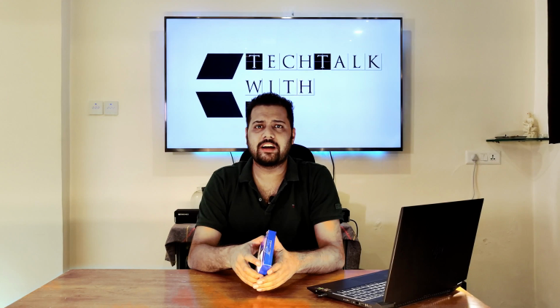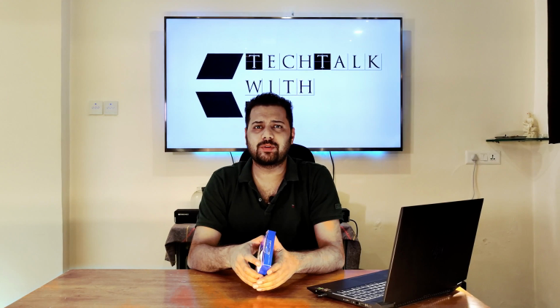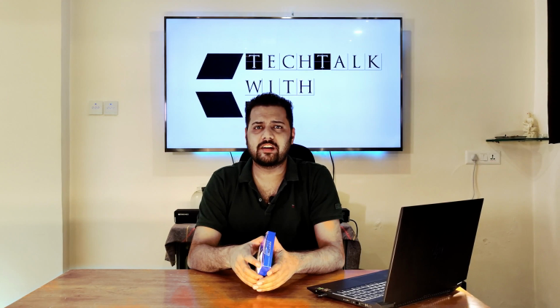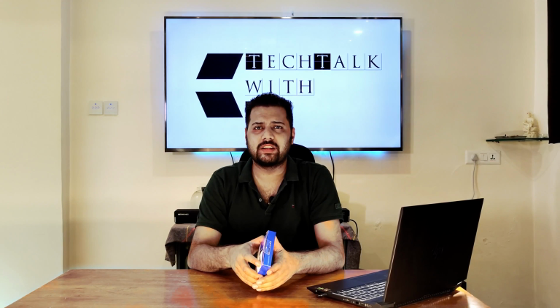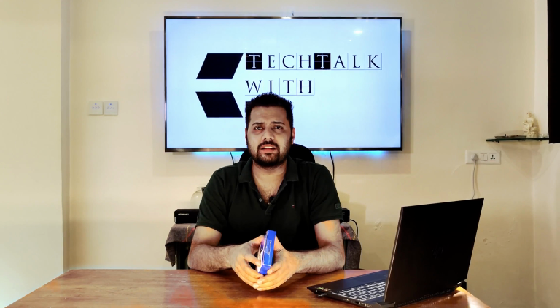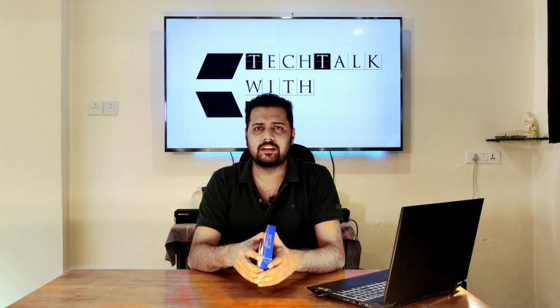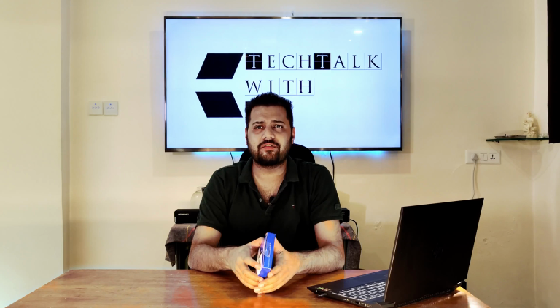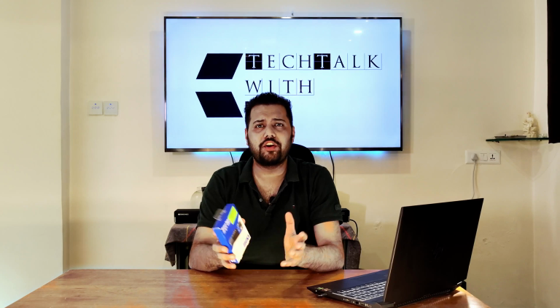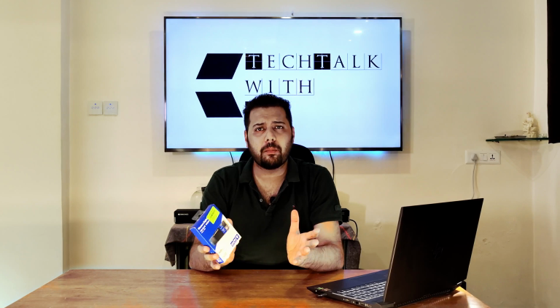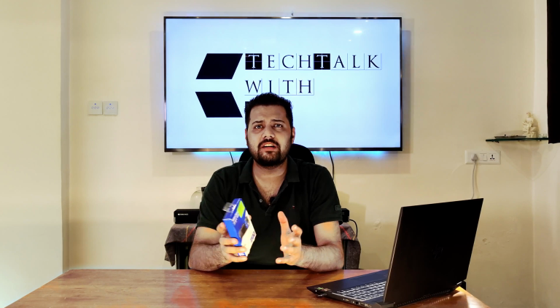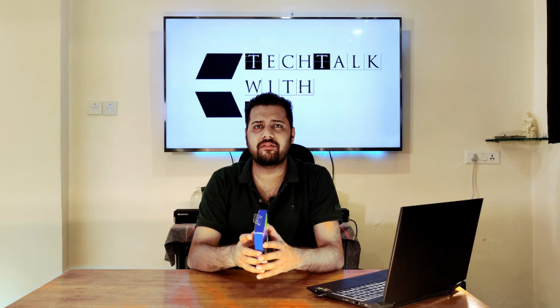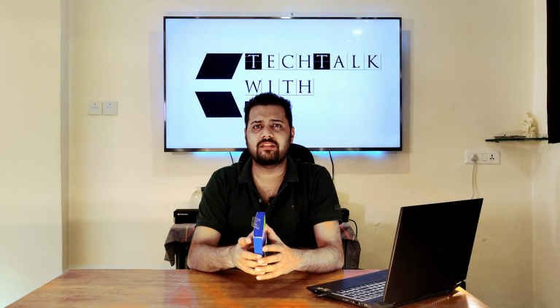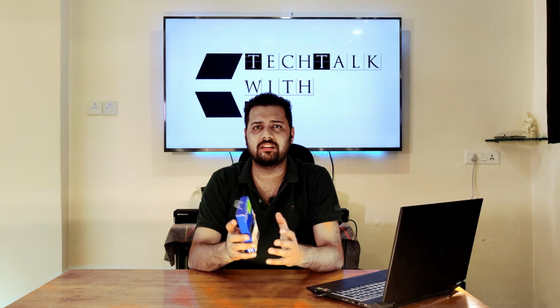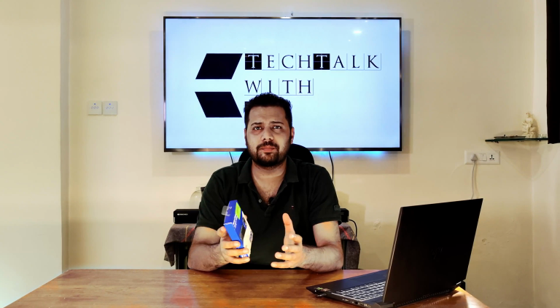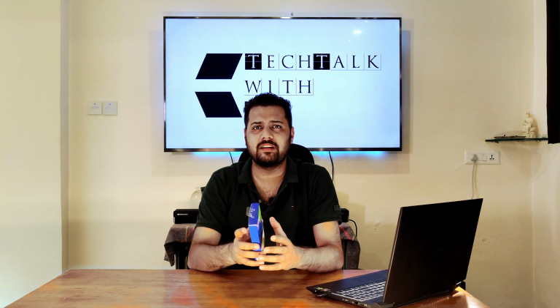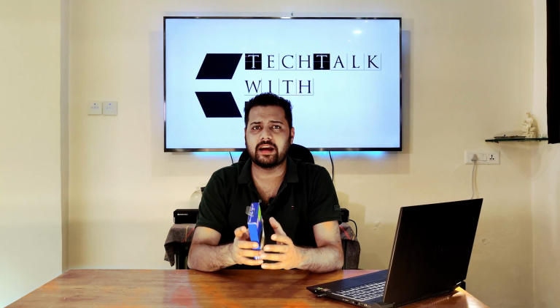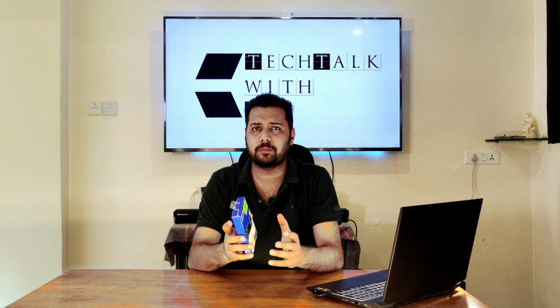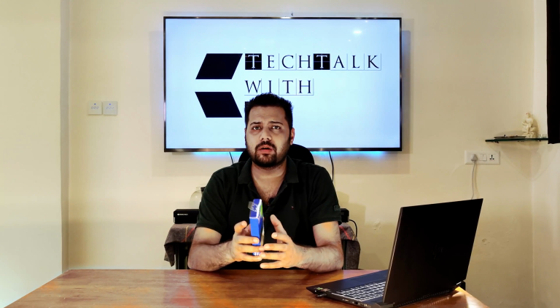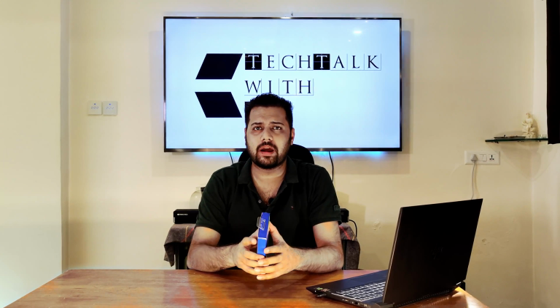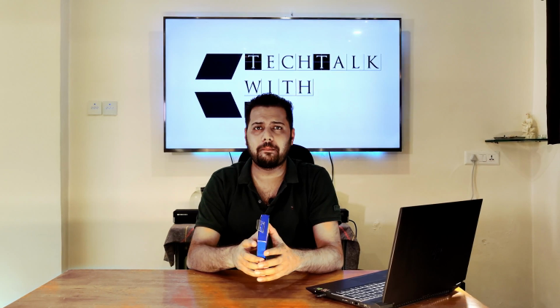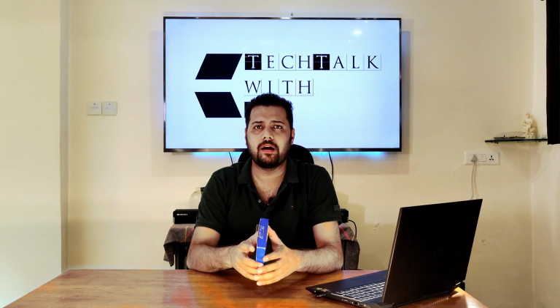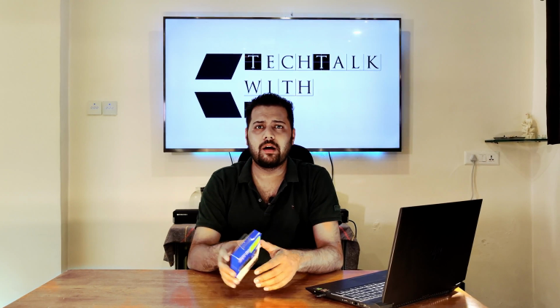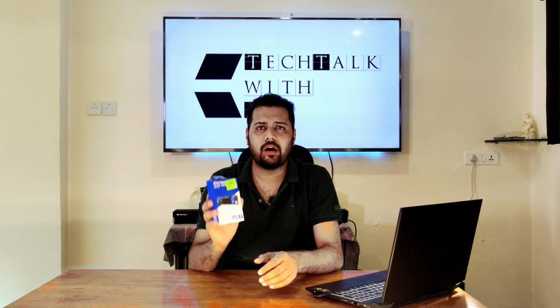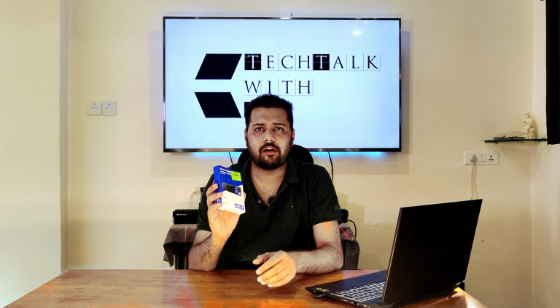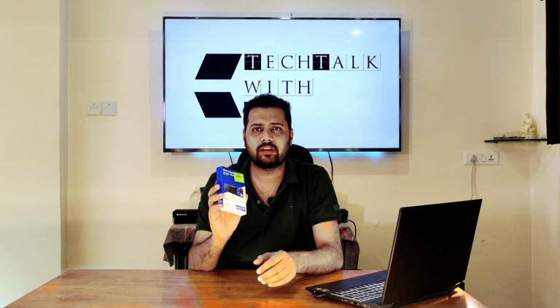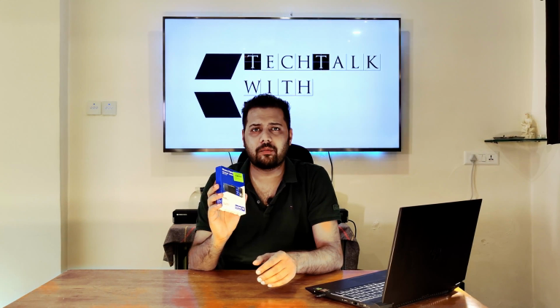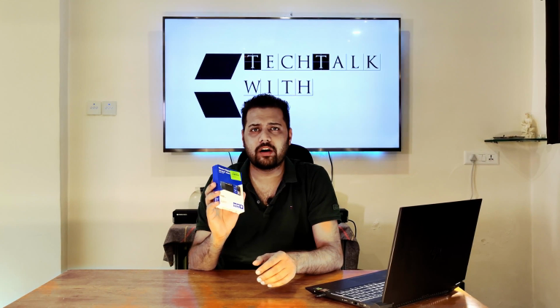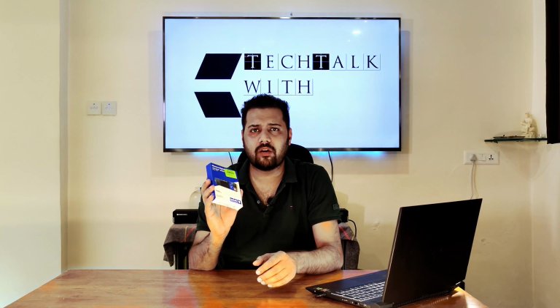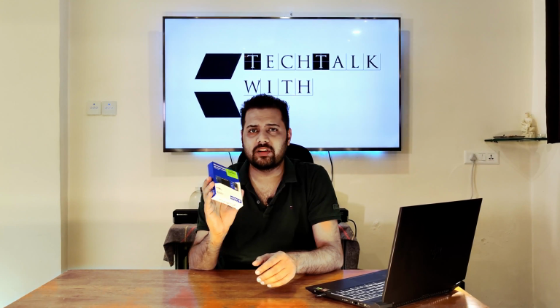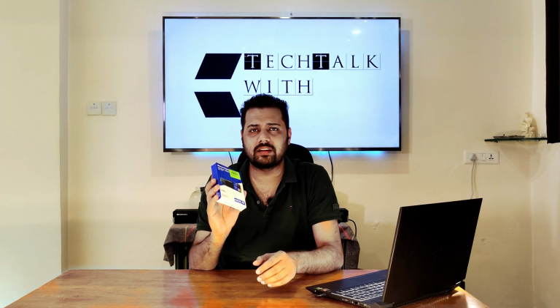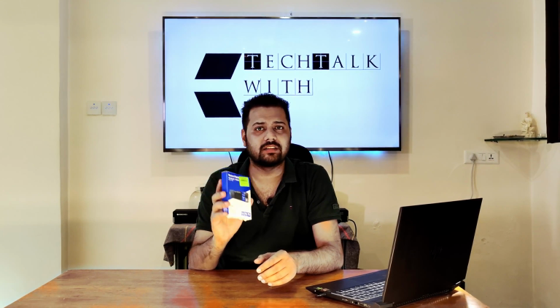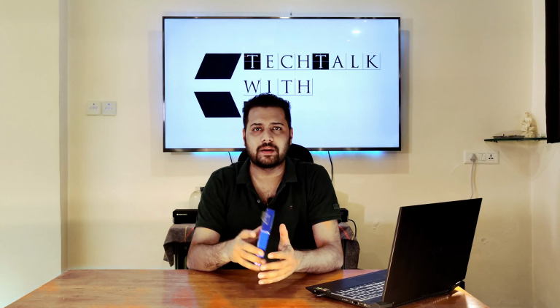As you guys must have seen, there's a phenomenal difference in speeds and the boot time after the upgrade with this SSD.